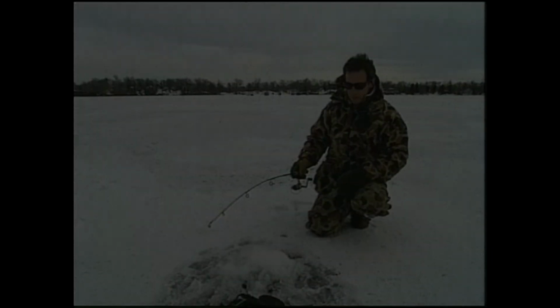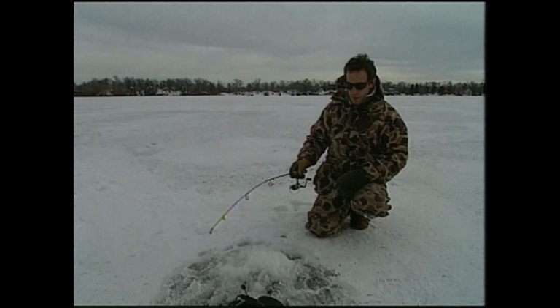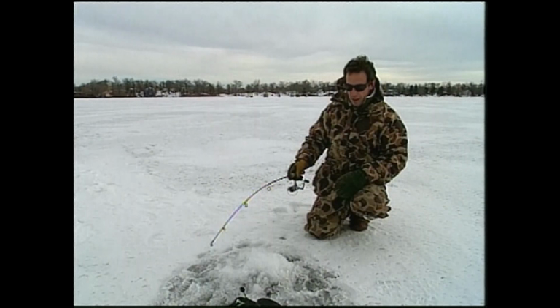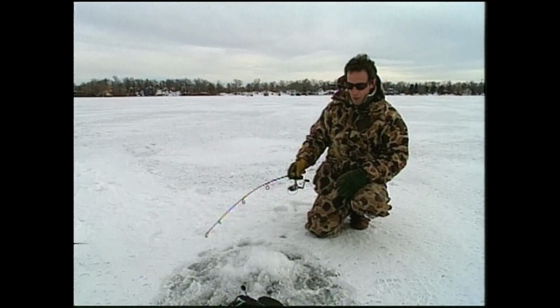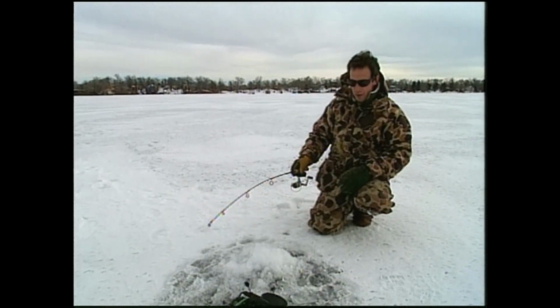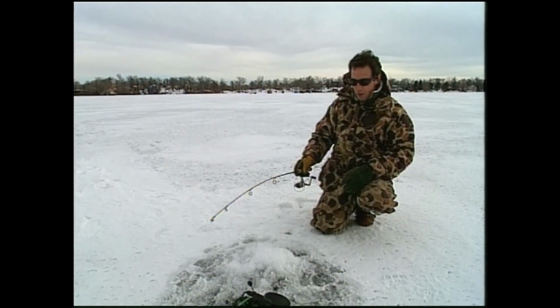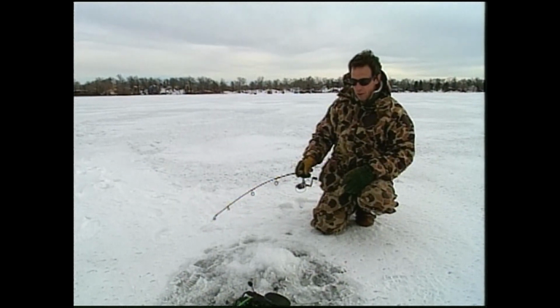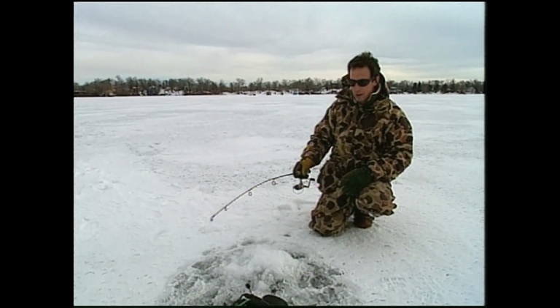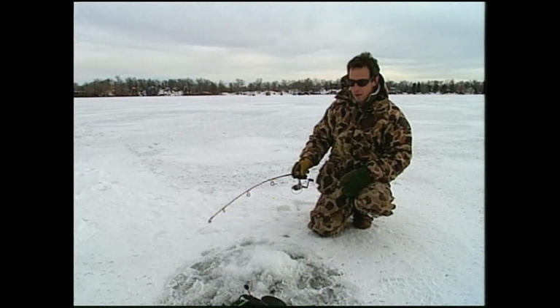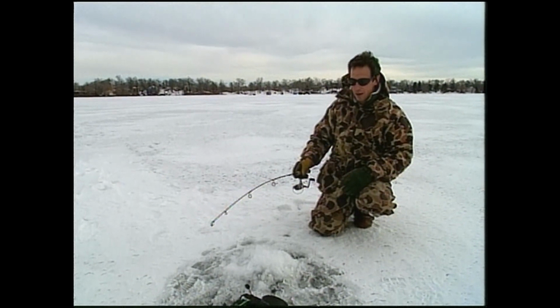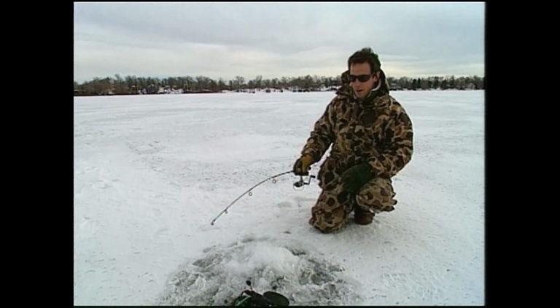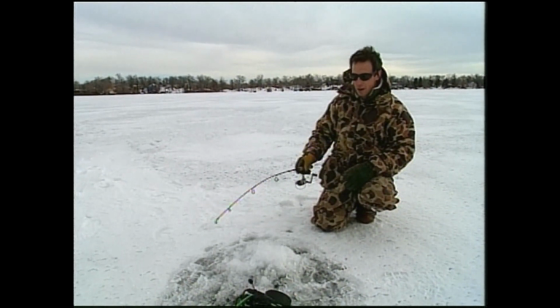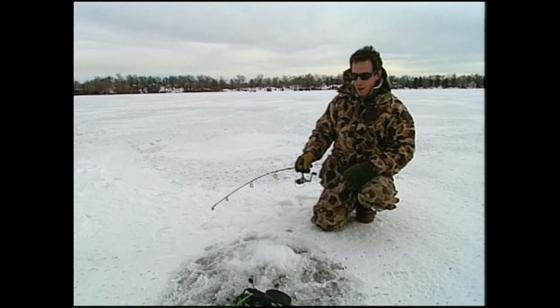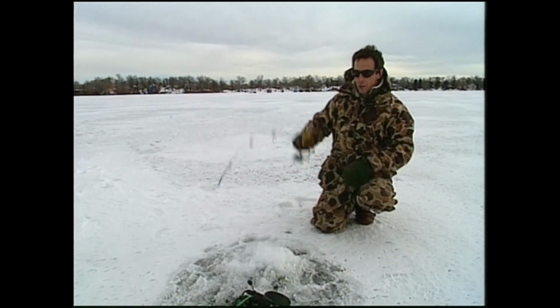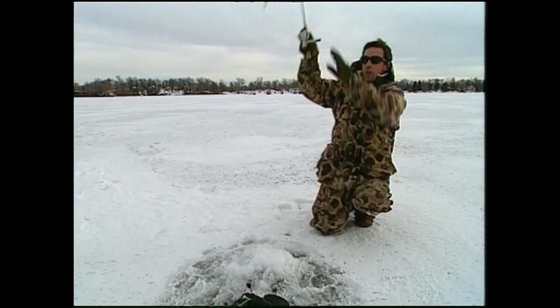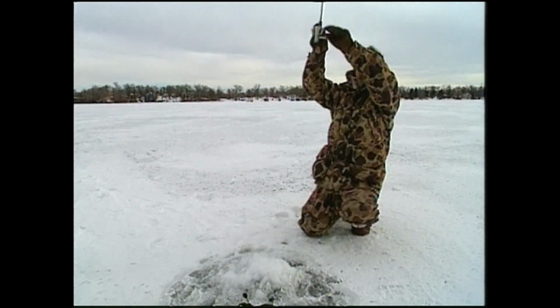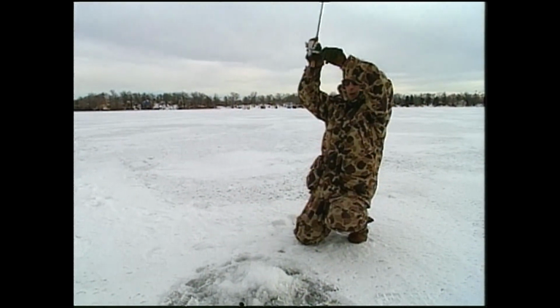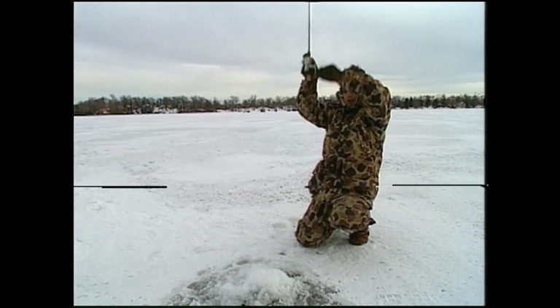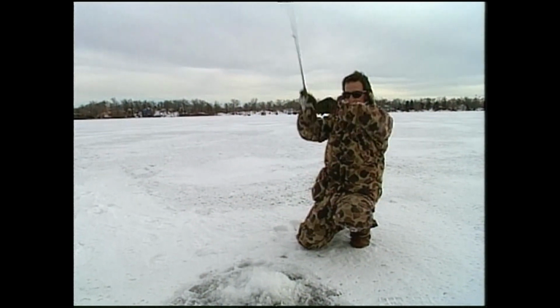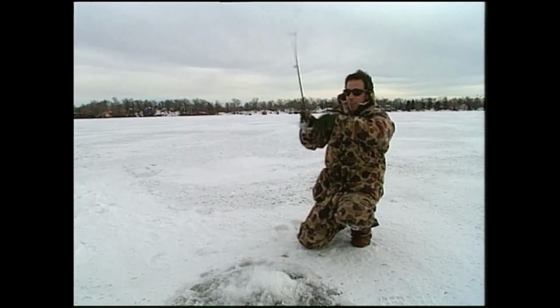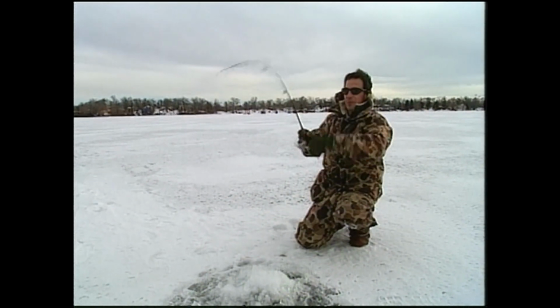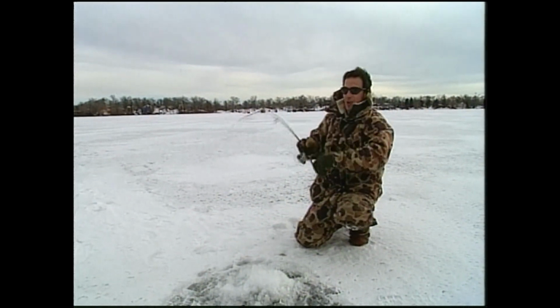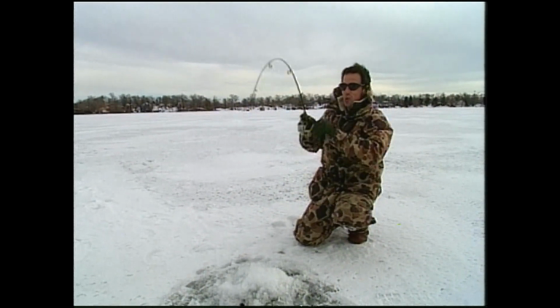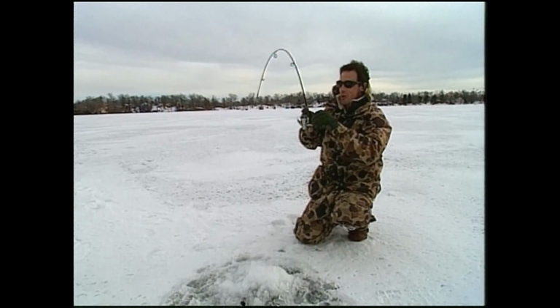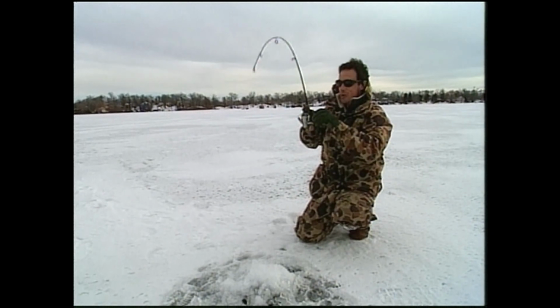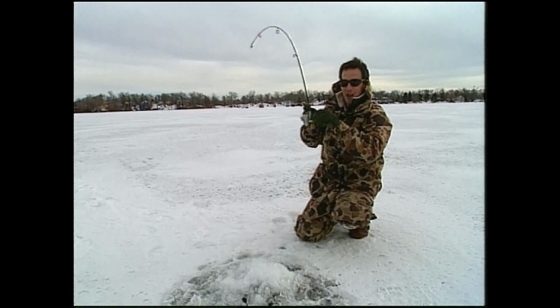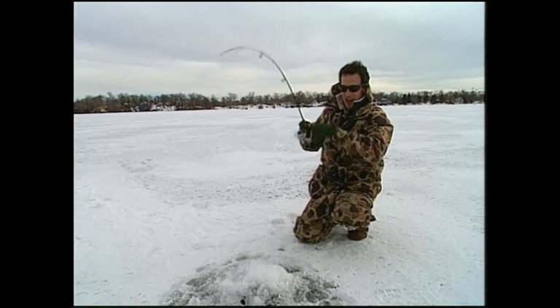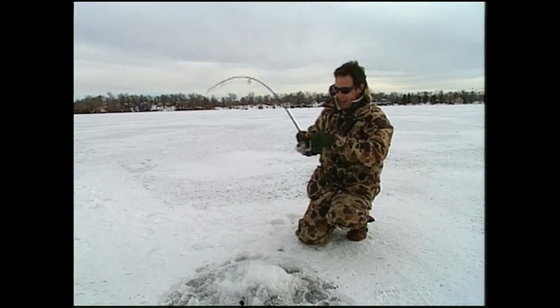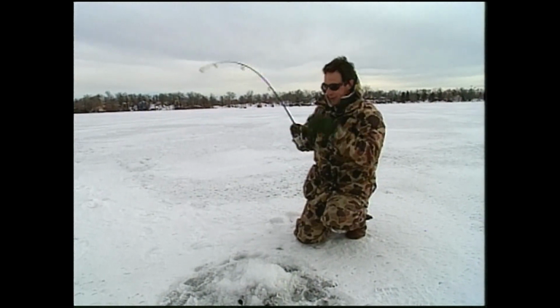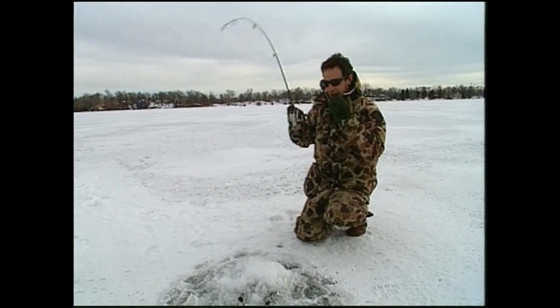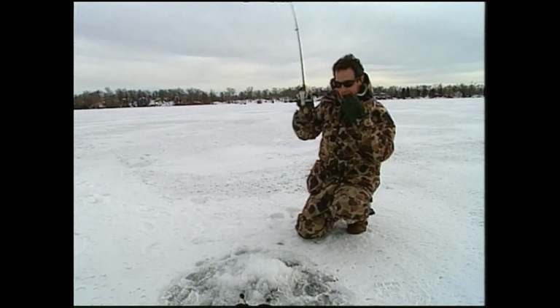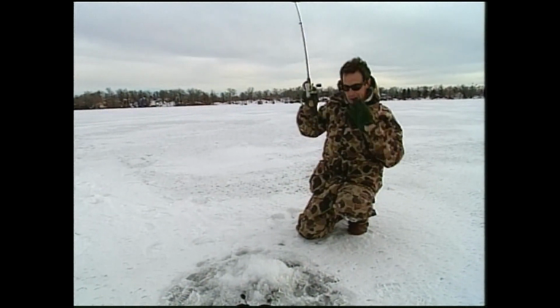There, I got one in the hole right there. Look at that. There, got him. That feels like a good one.